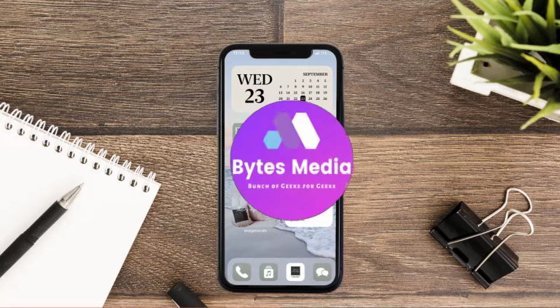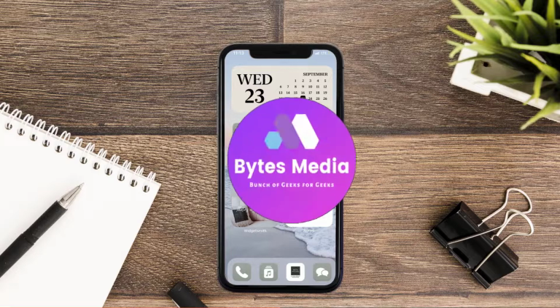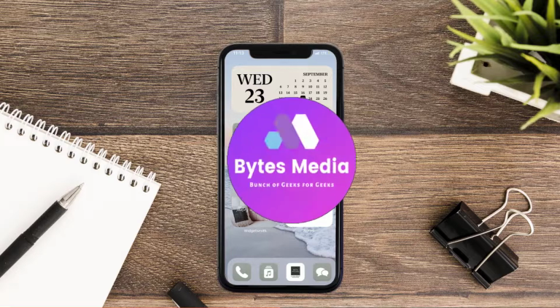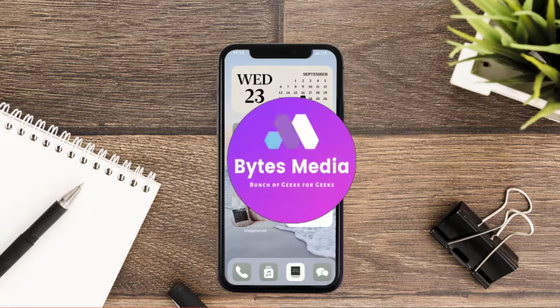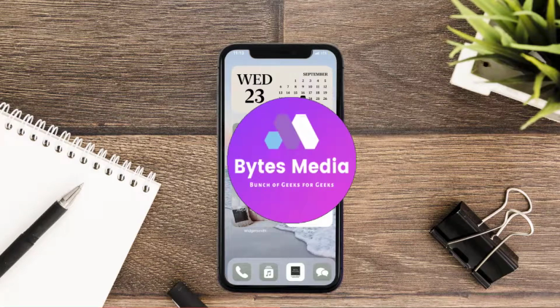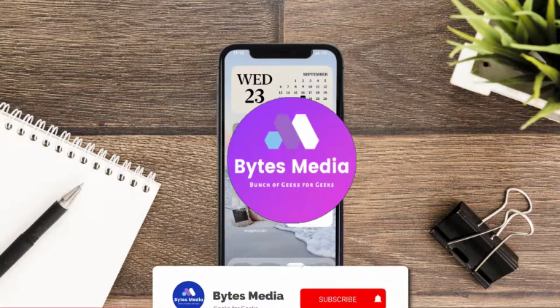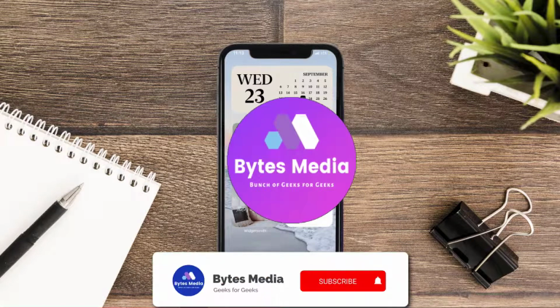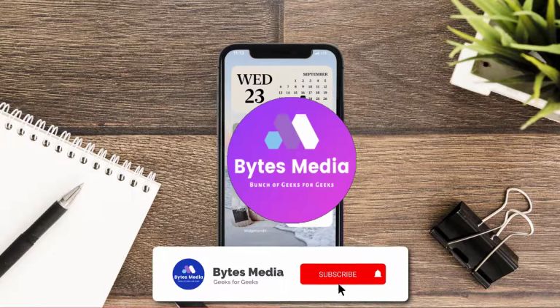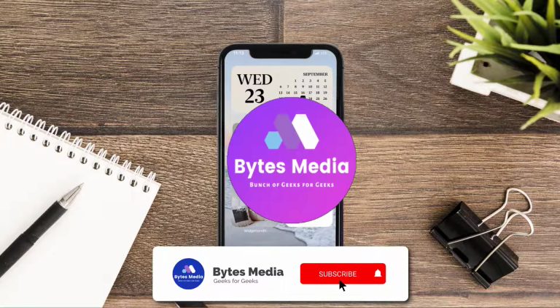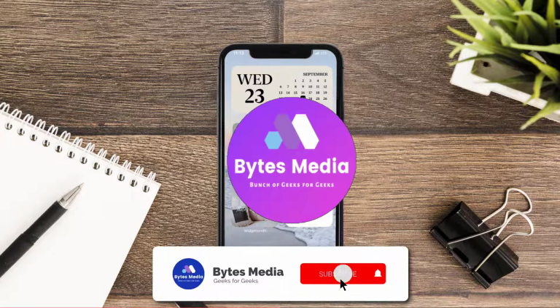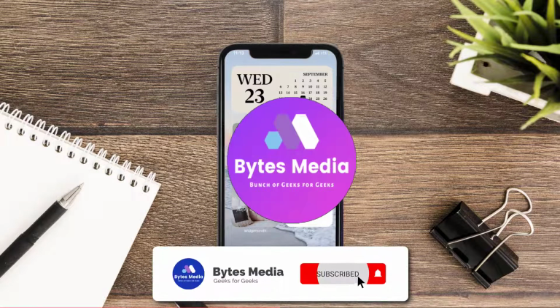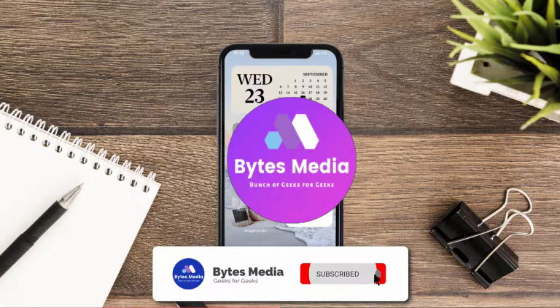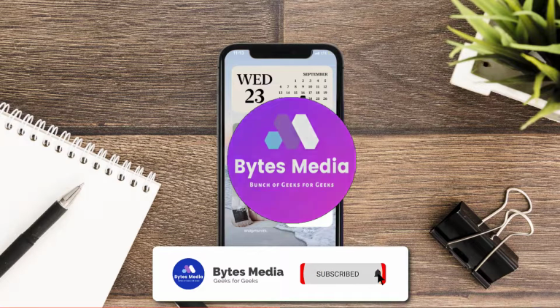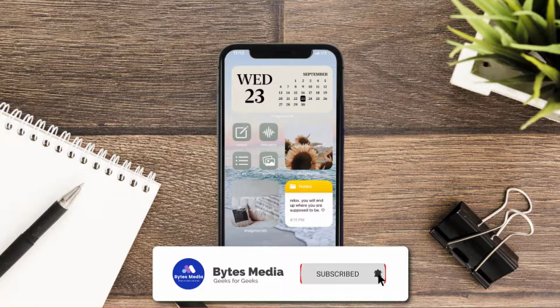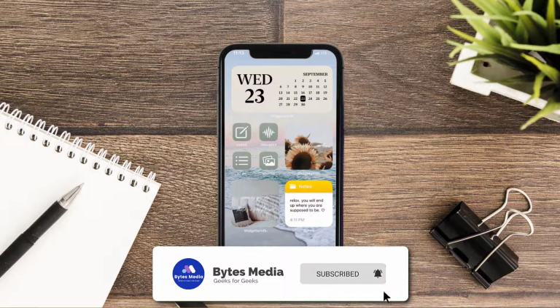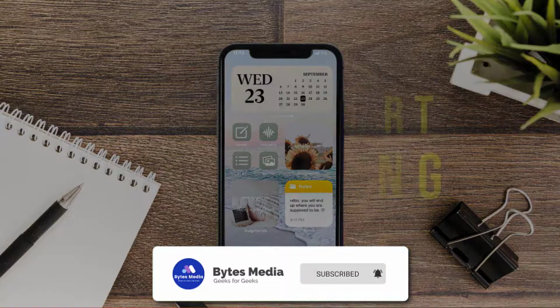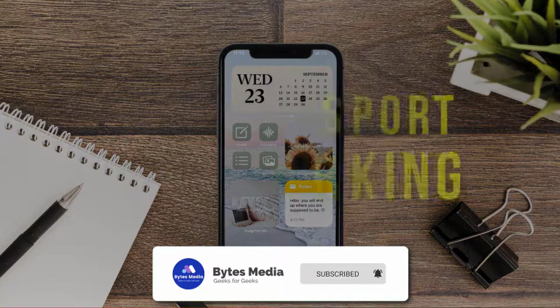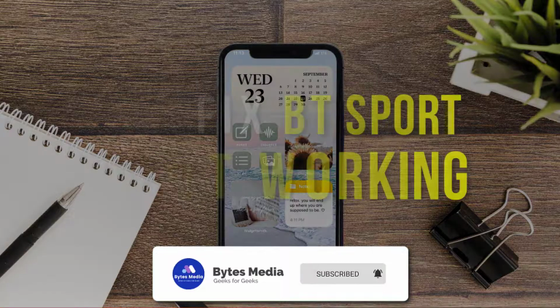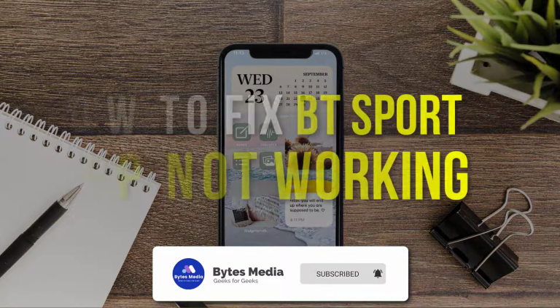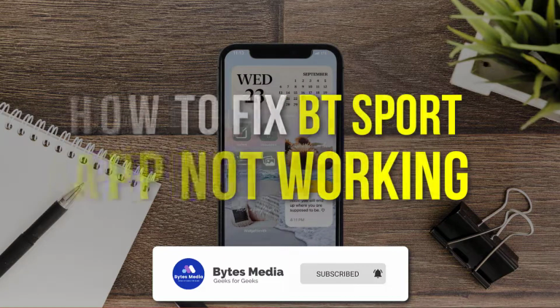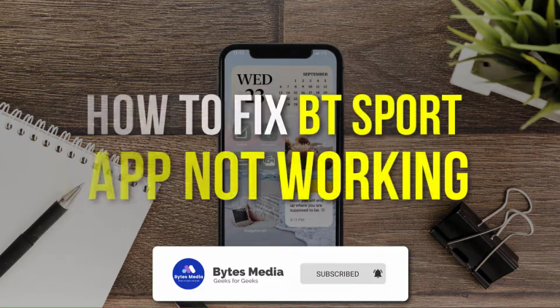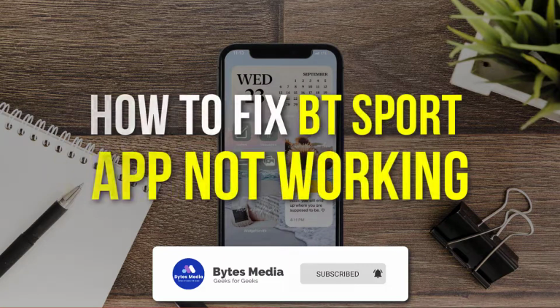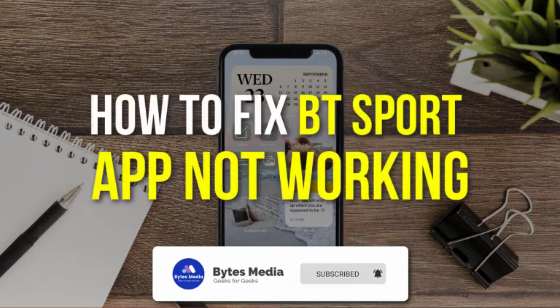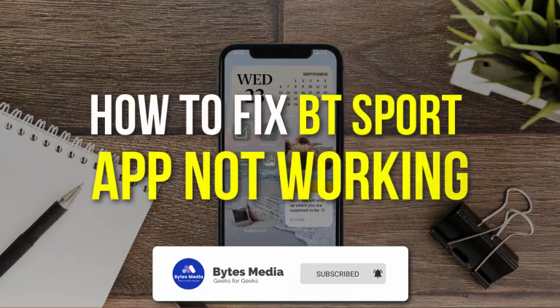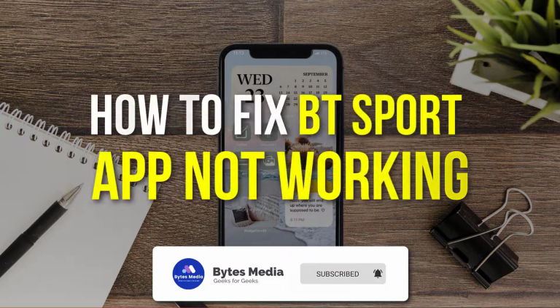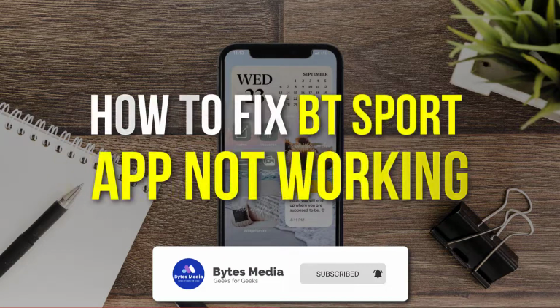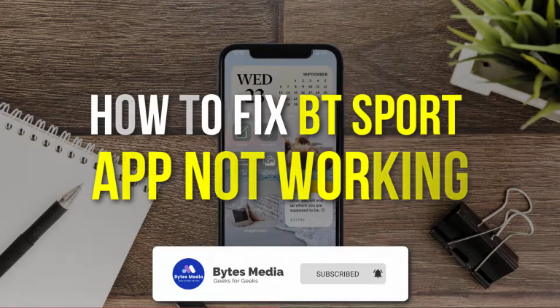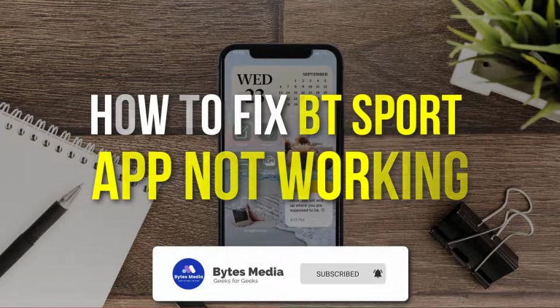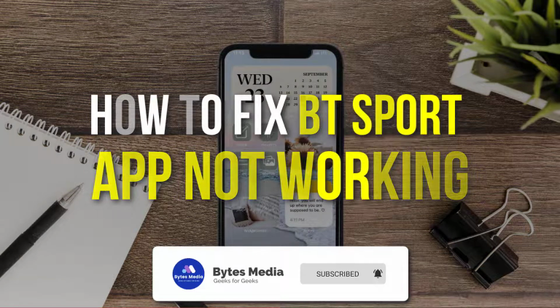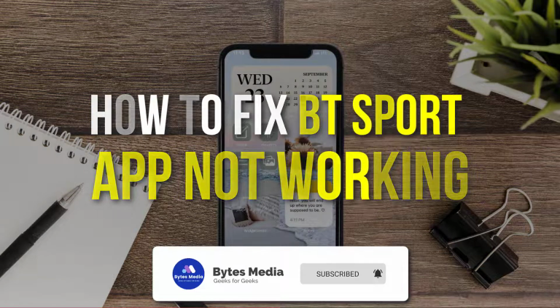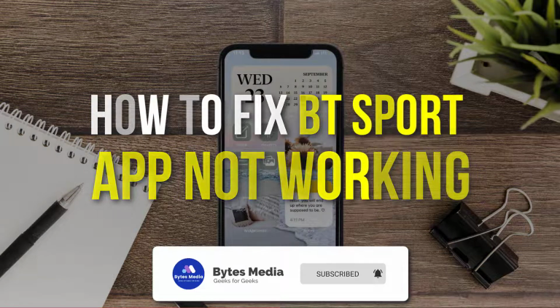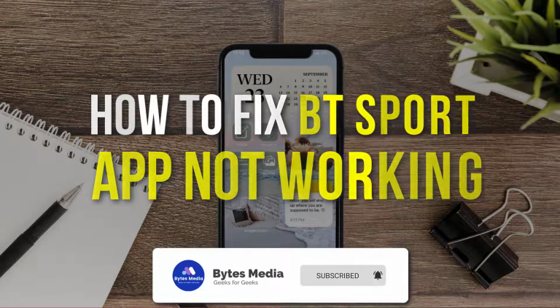Hey guys, I'm Anna and today I'm going to show you how to fix the BT Sport mobile app not working.